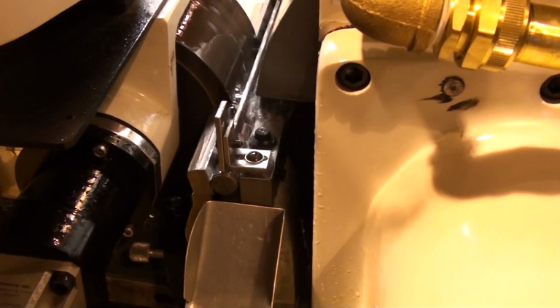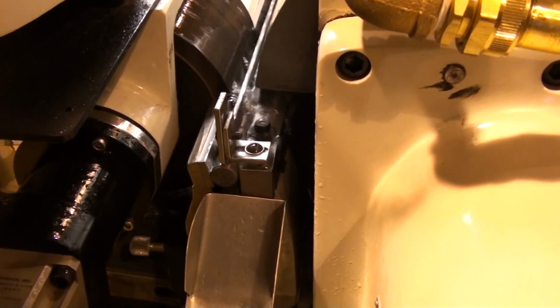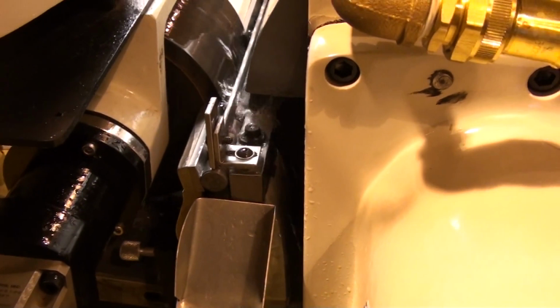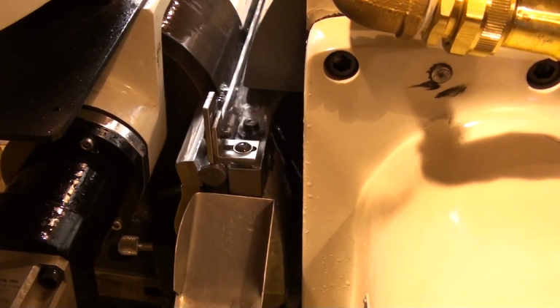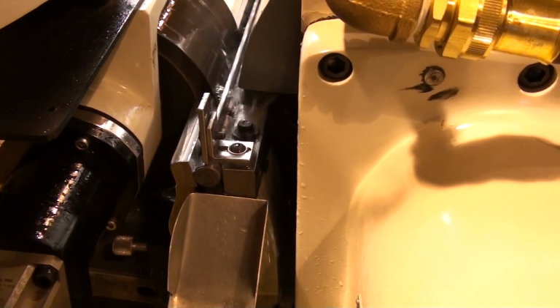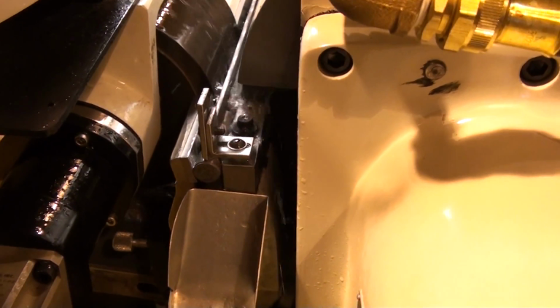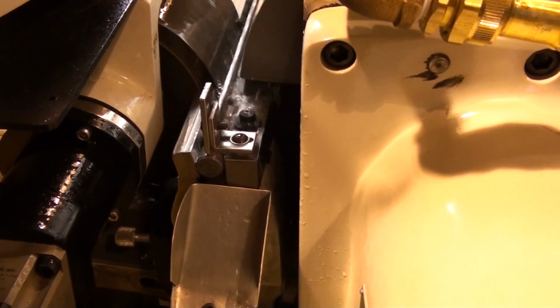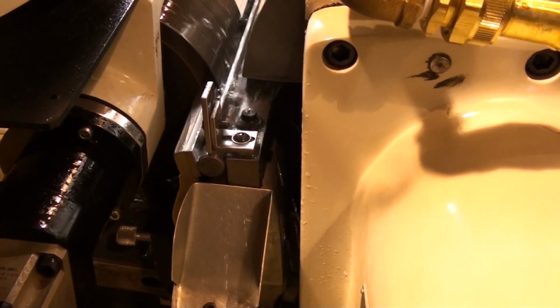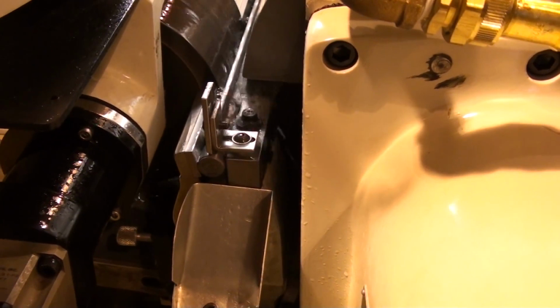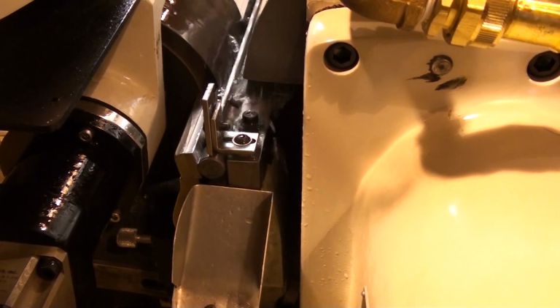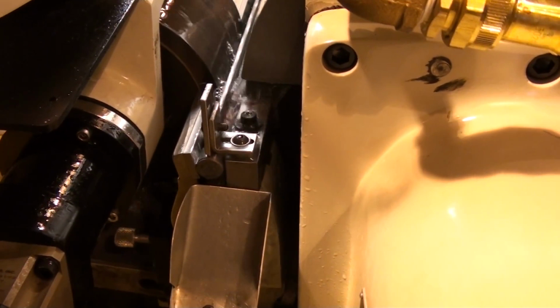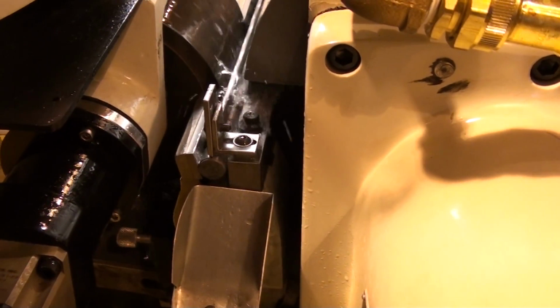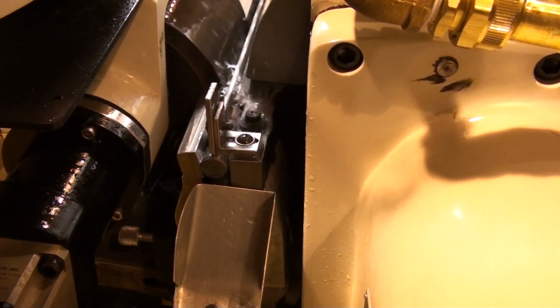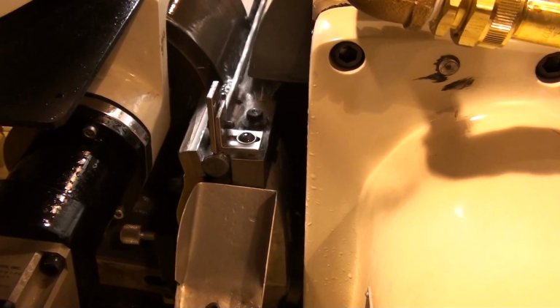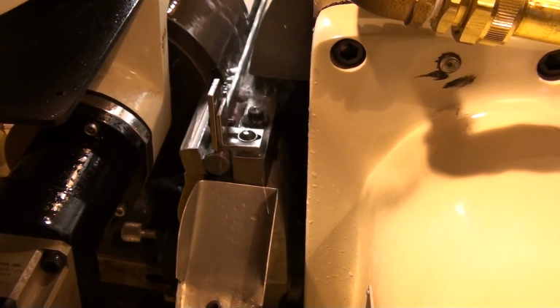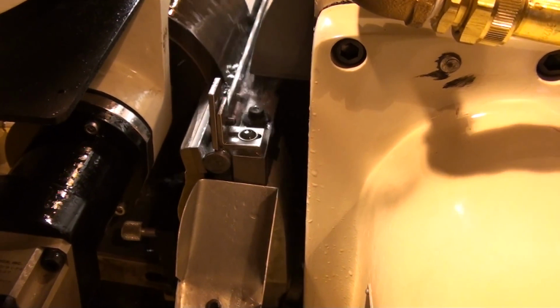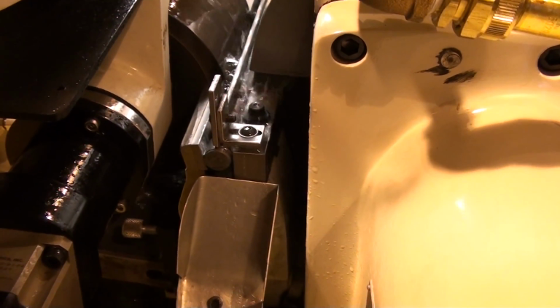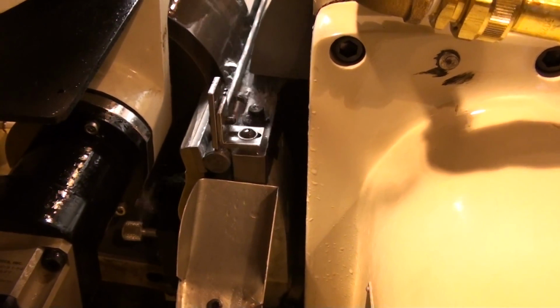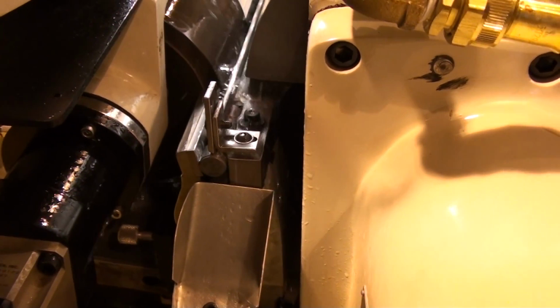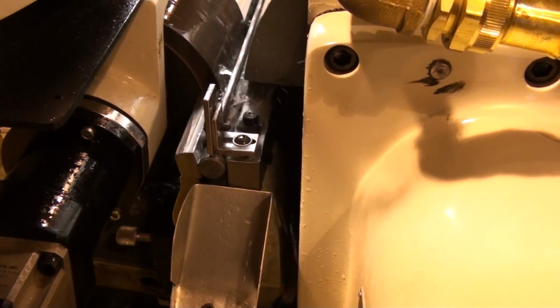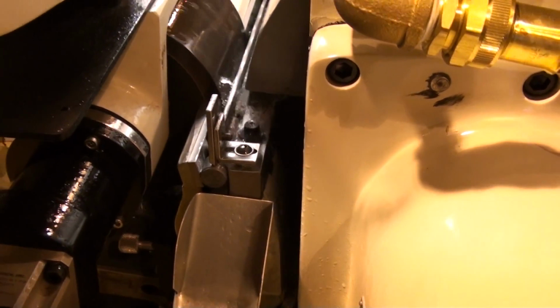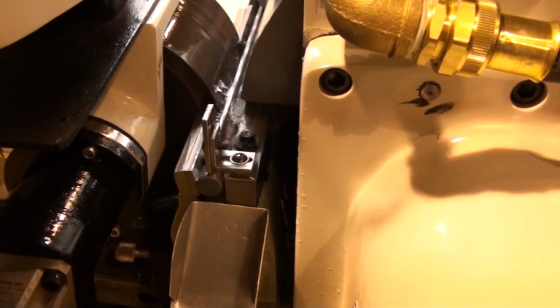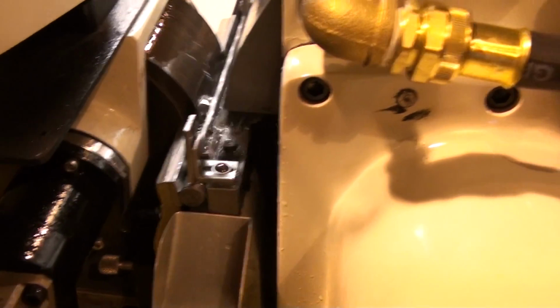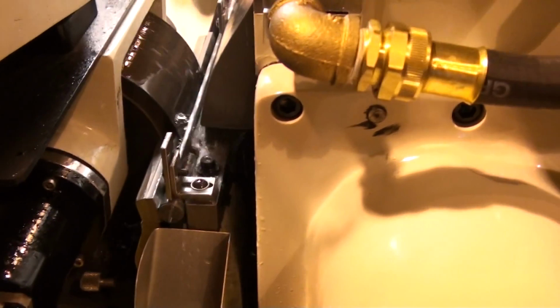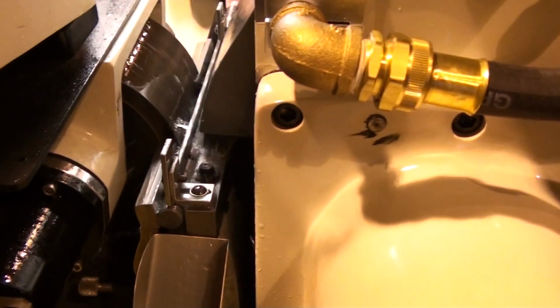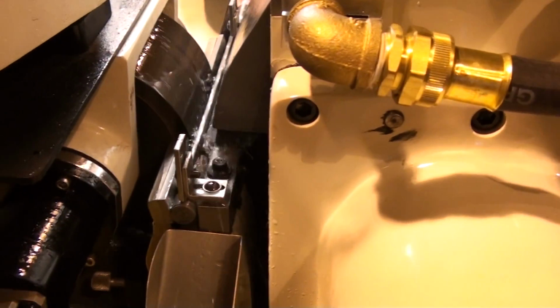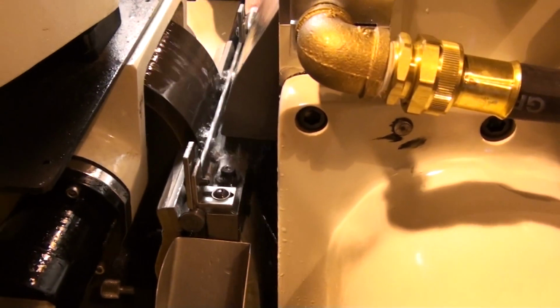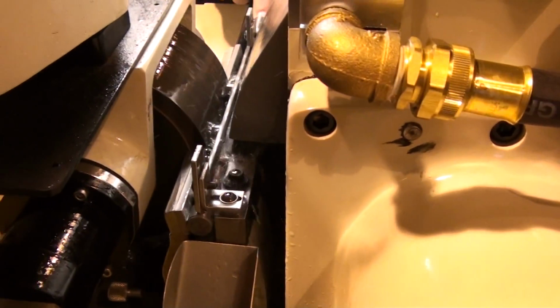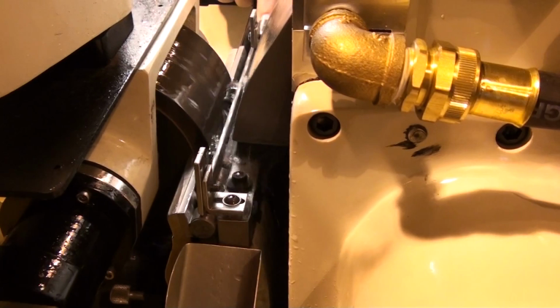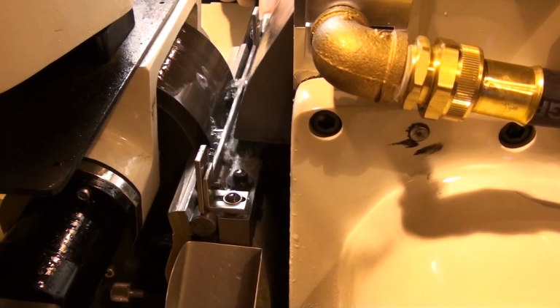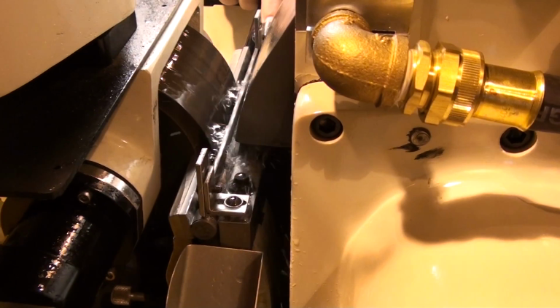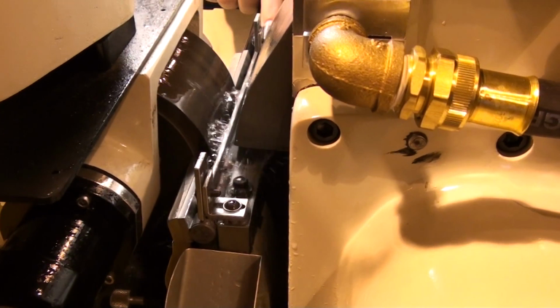And you can see the rate that we're grinding — it's as fast as you can feed it.